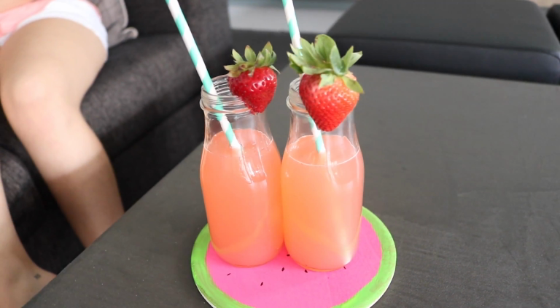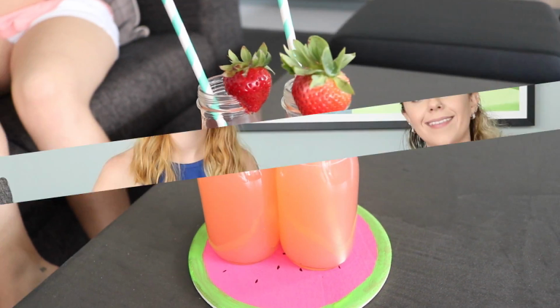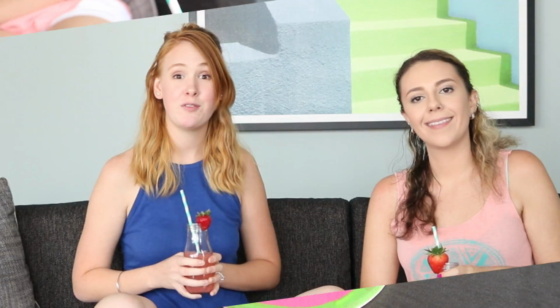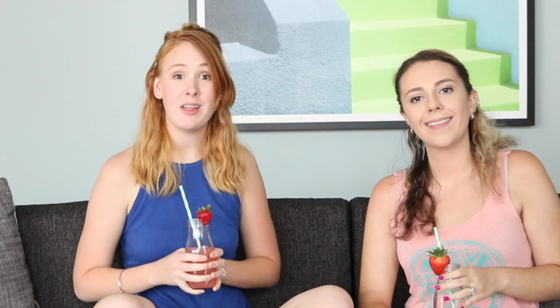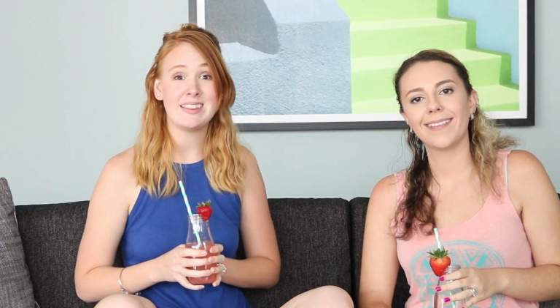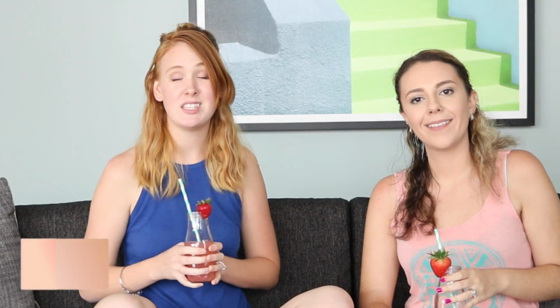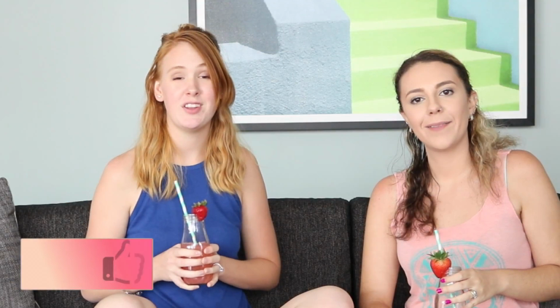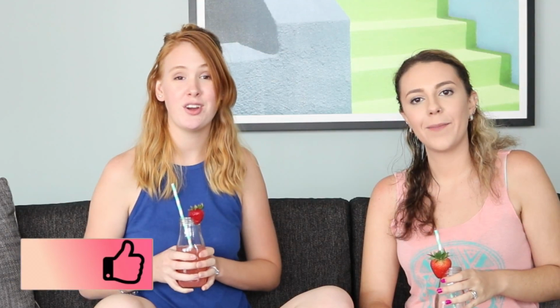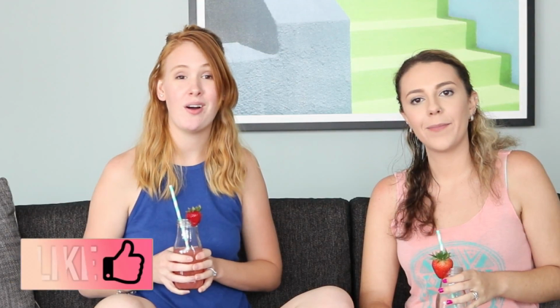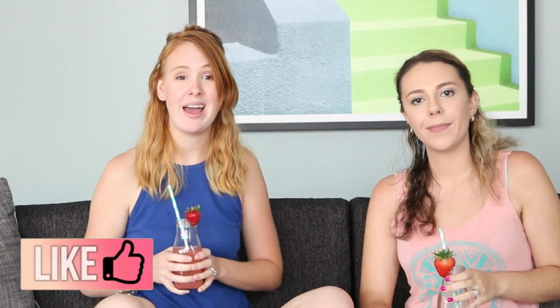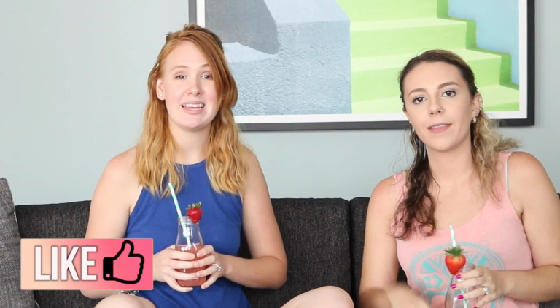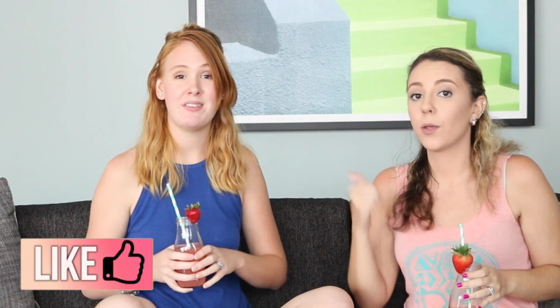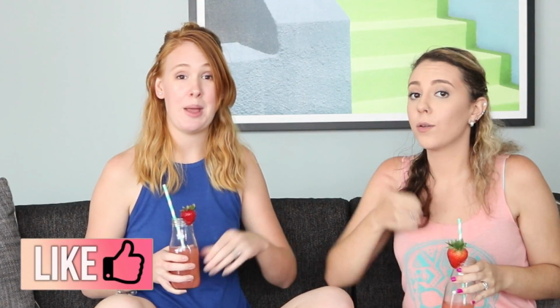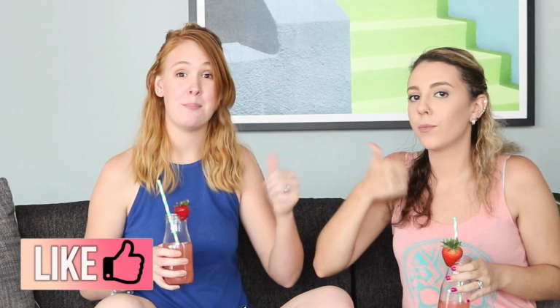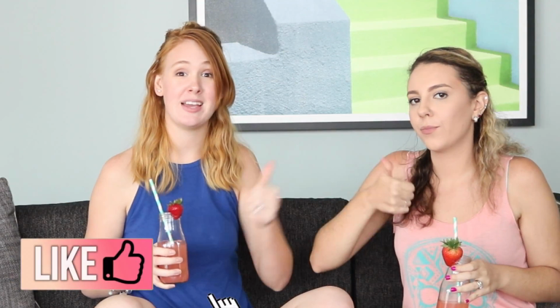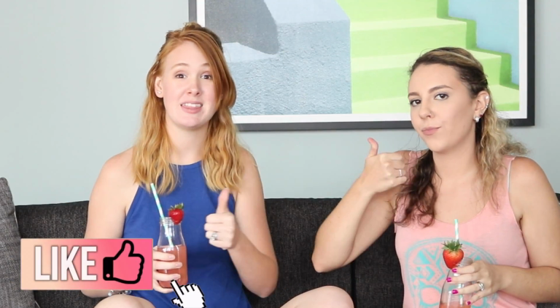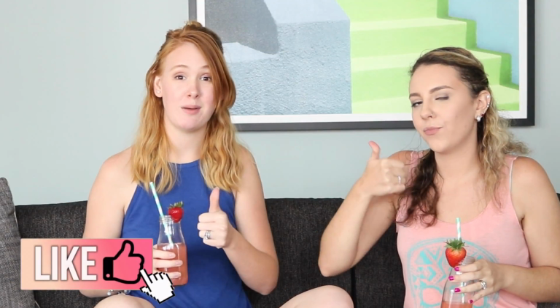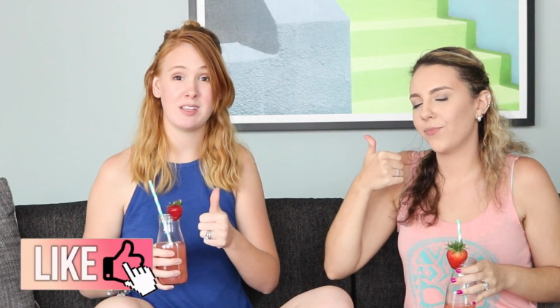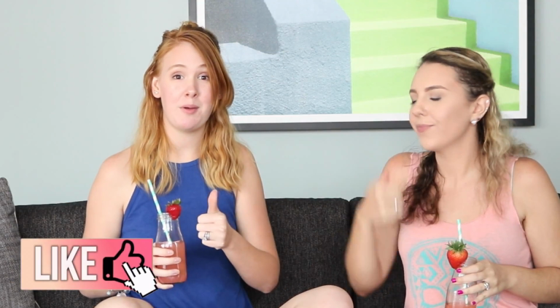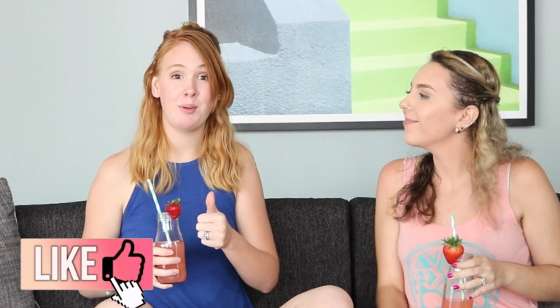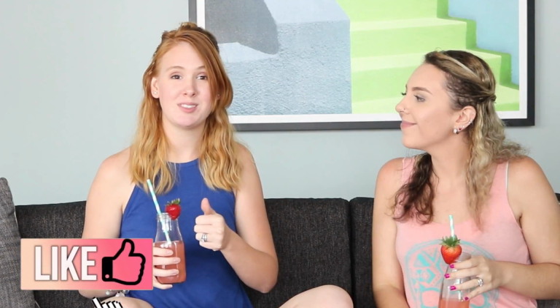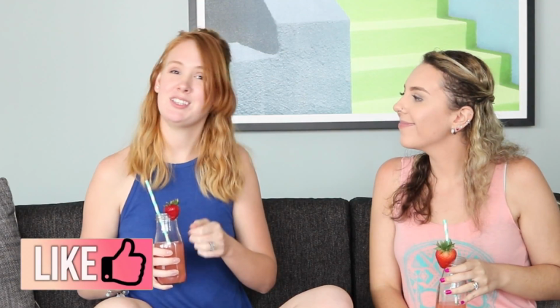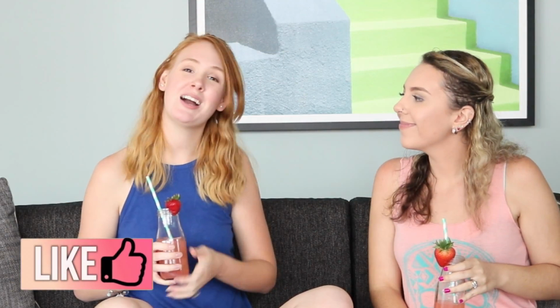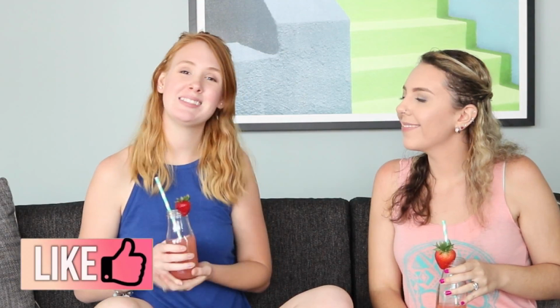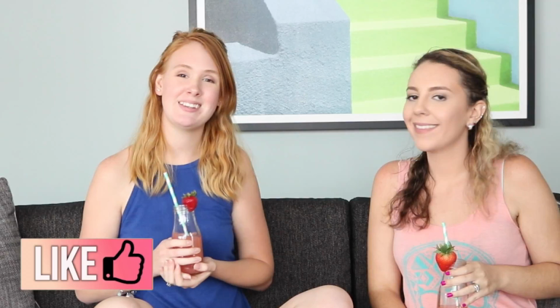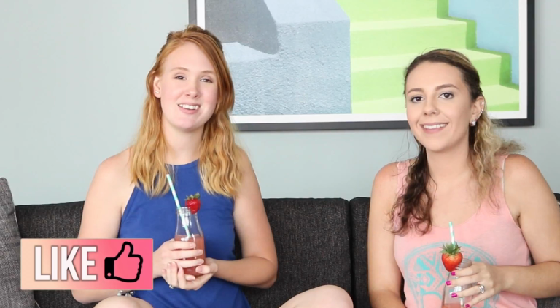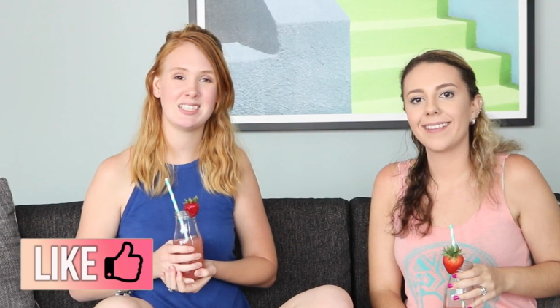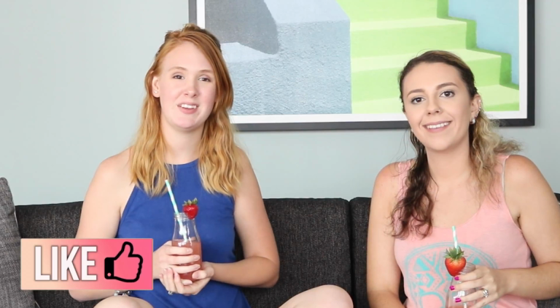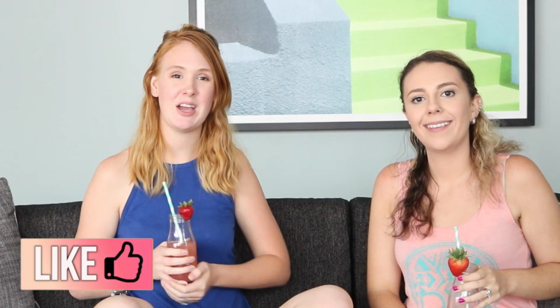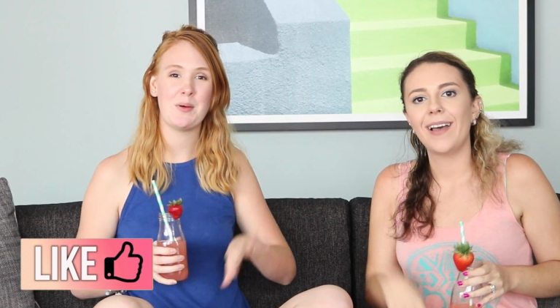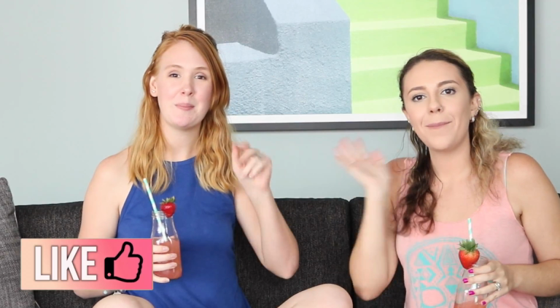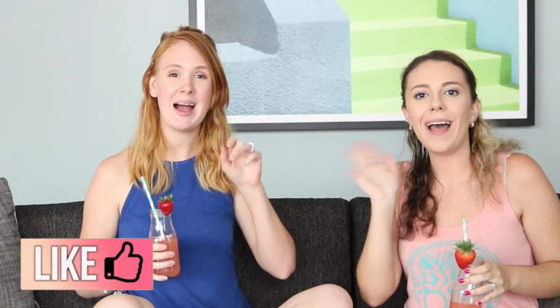So if you liked this video, go ahead and give it a big thumbs up, and we will see you guys in our next video. Bye!